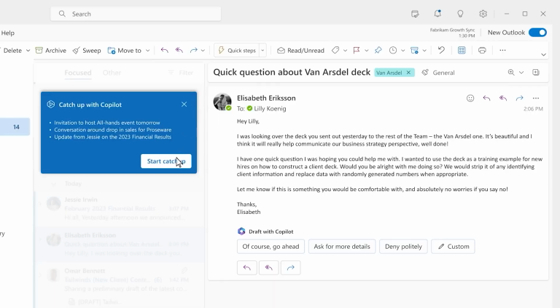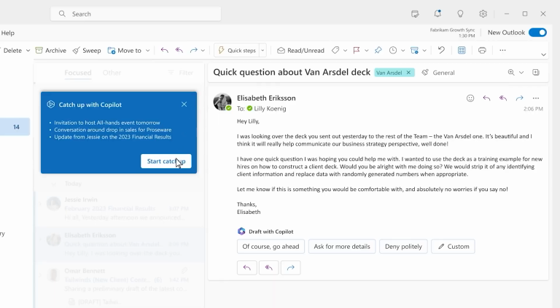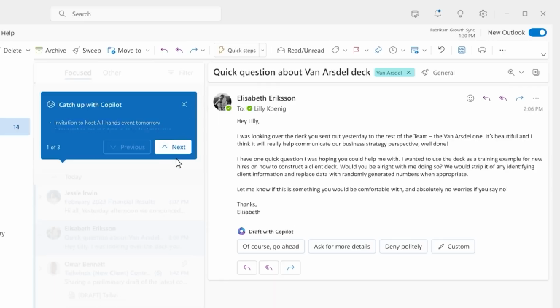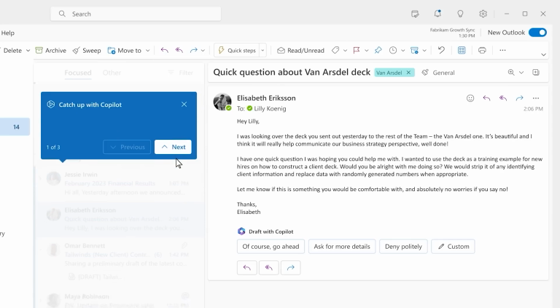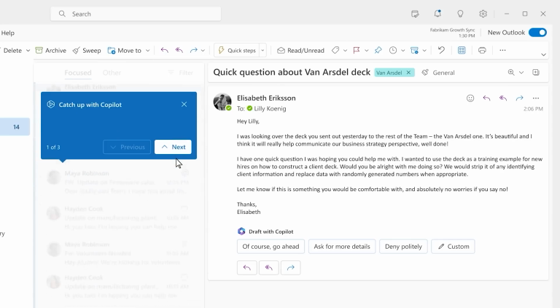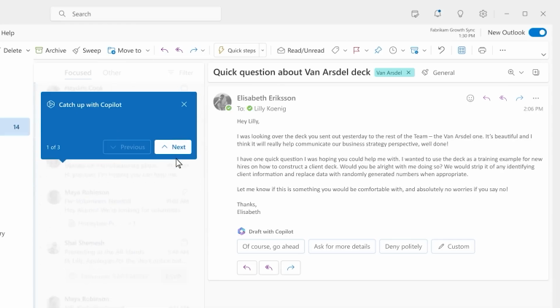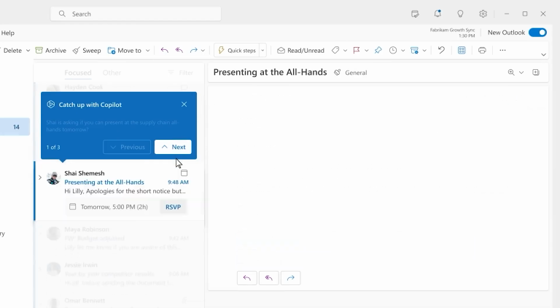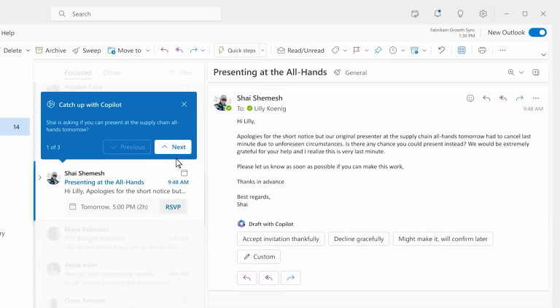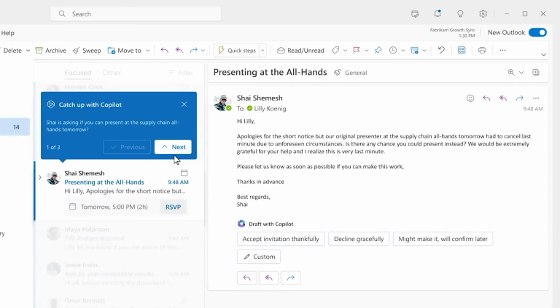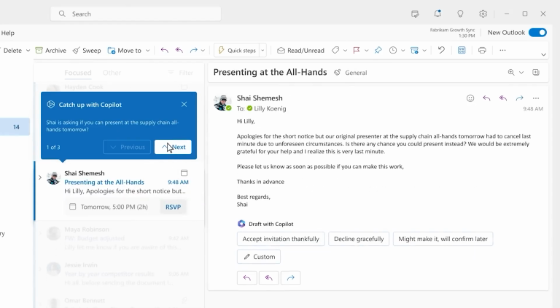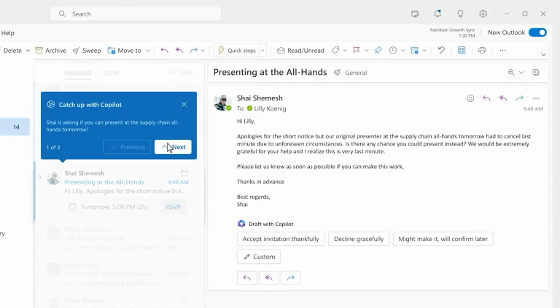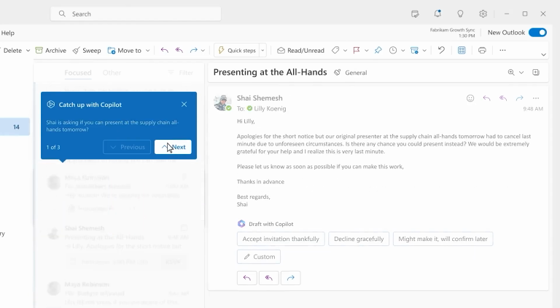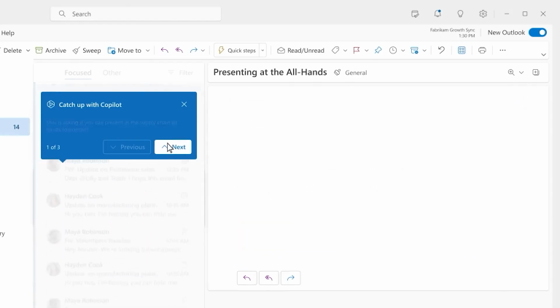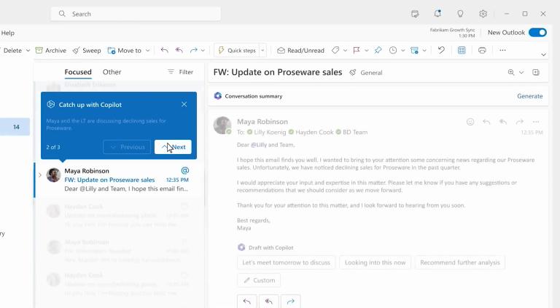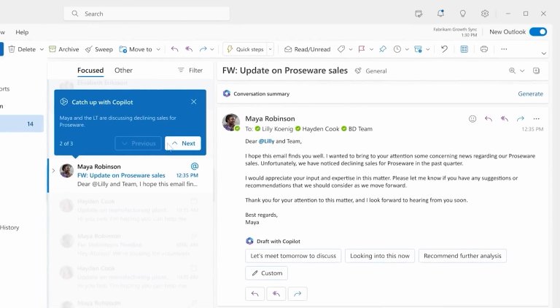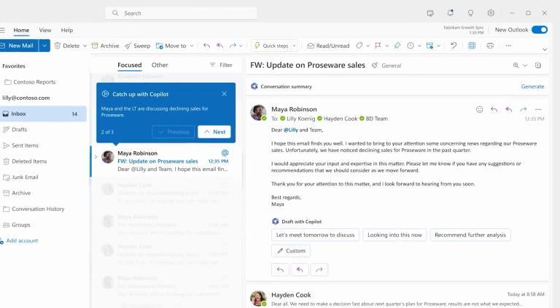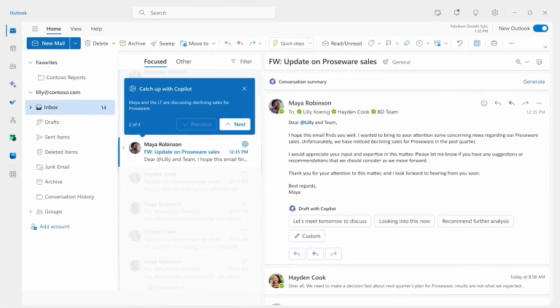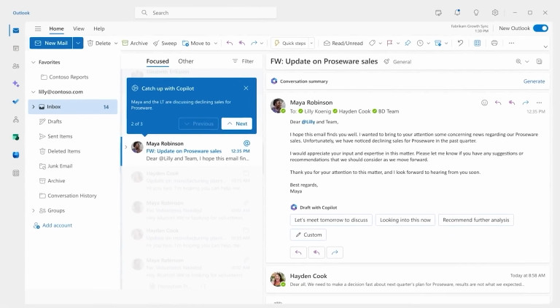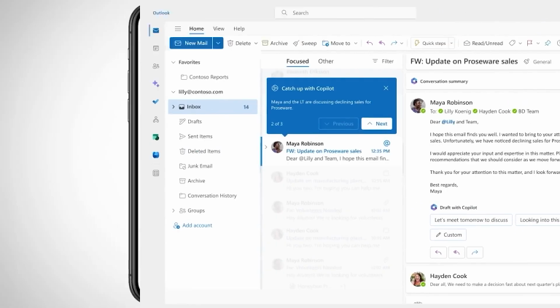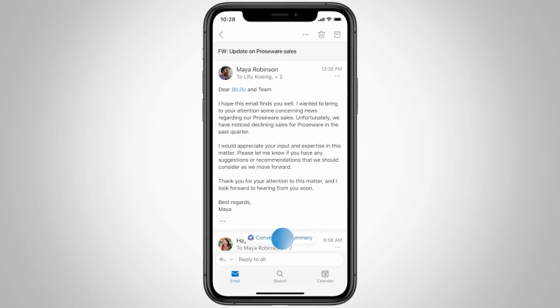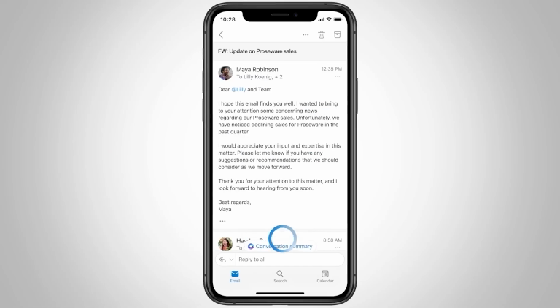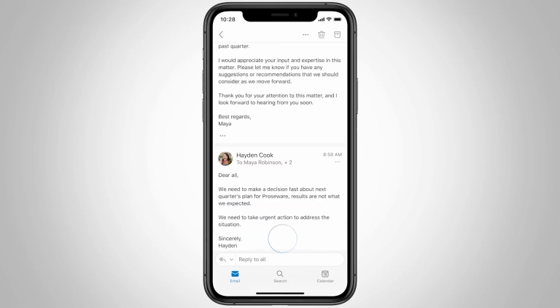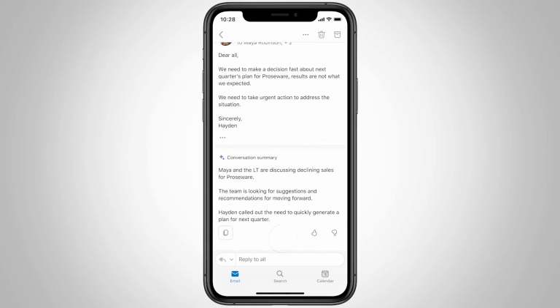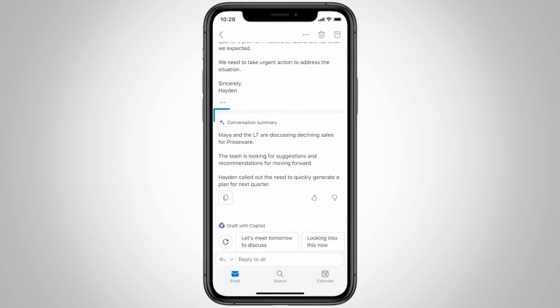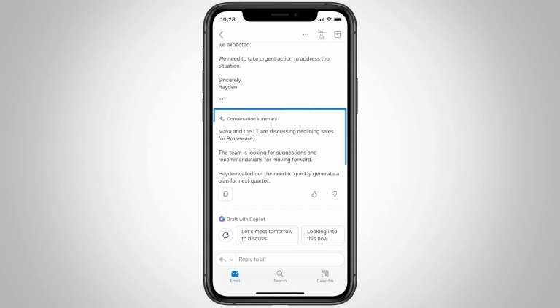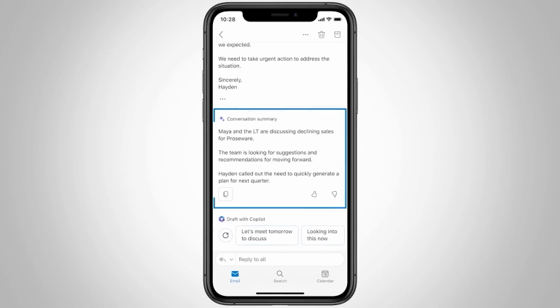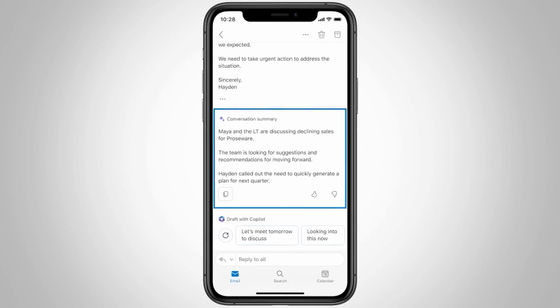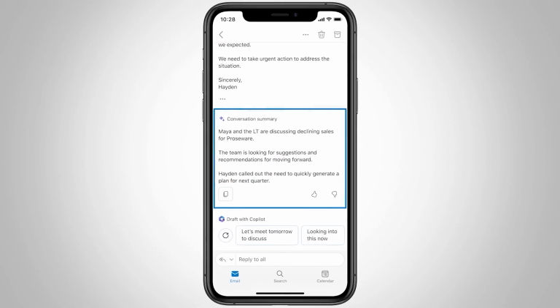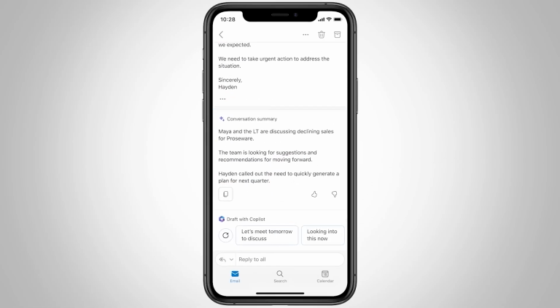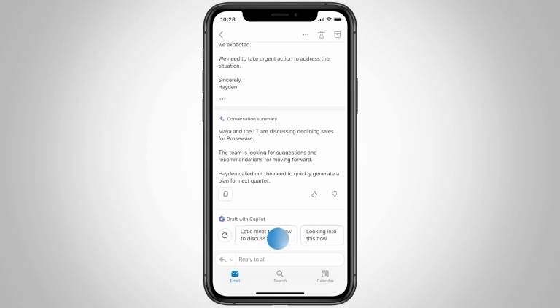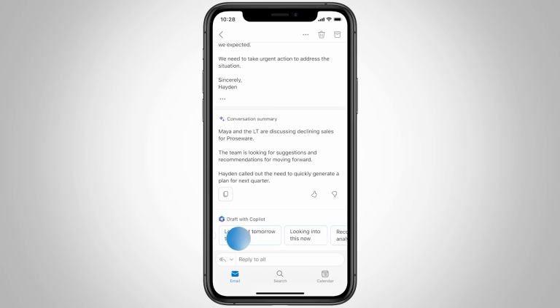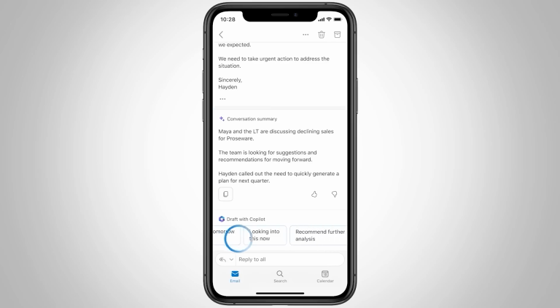Picture this: you're in Outlook and Co-Pilot summarizes your emails so you can focus only on what matters.